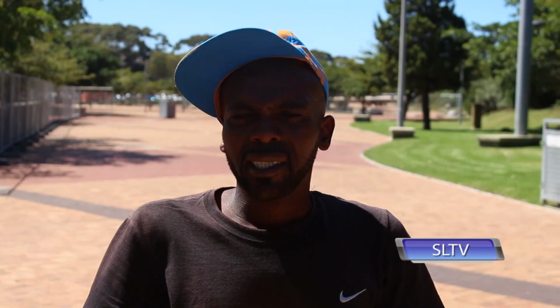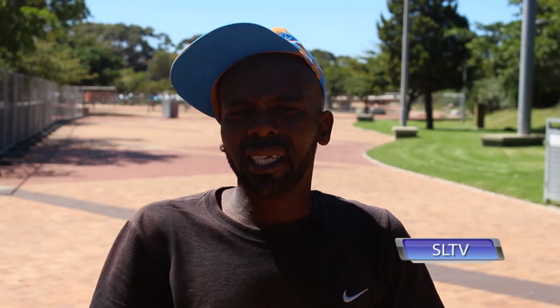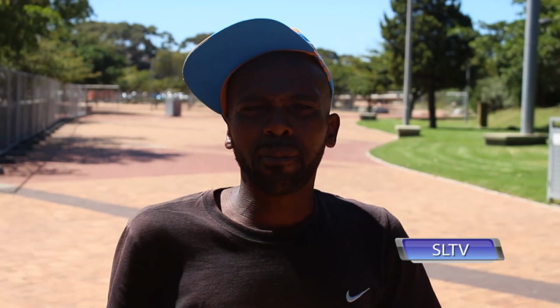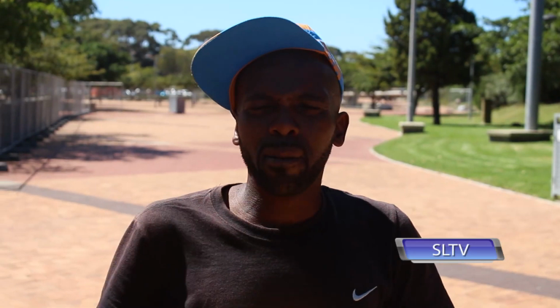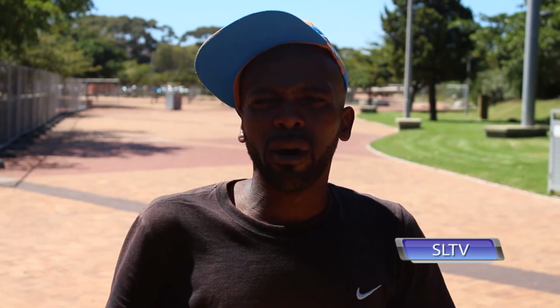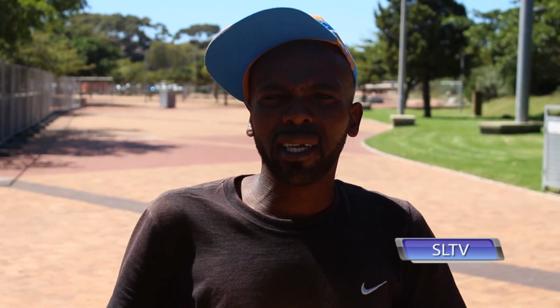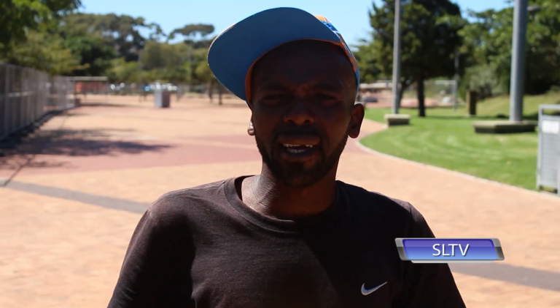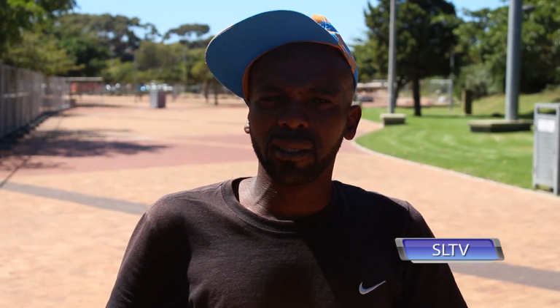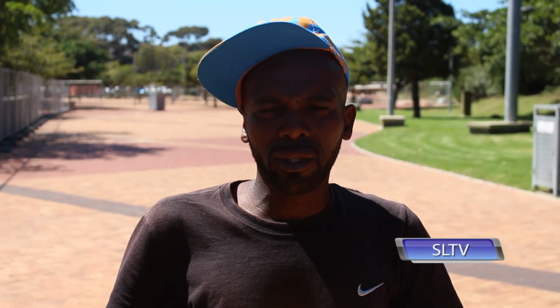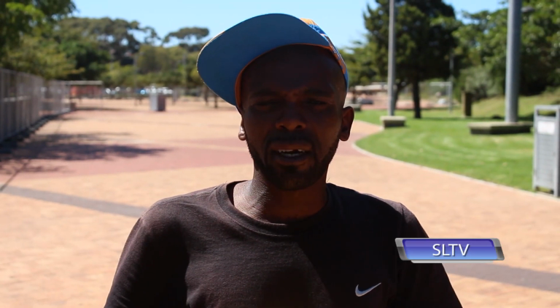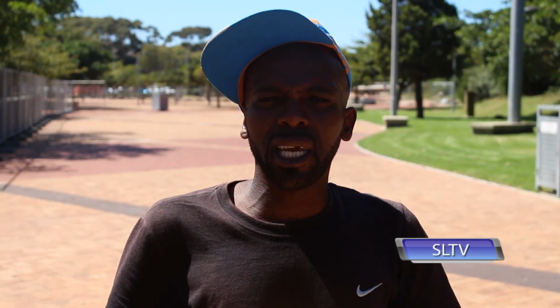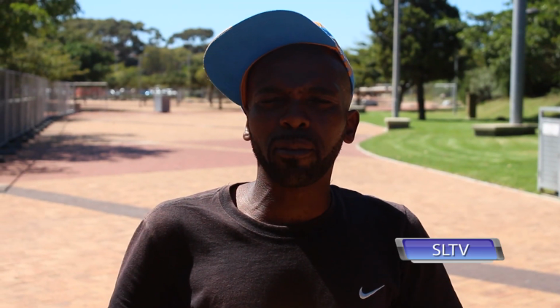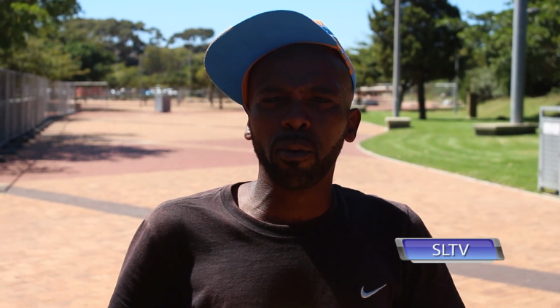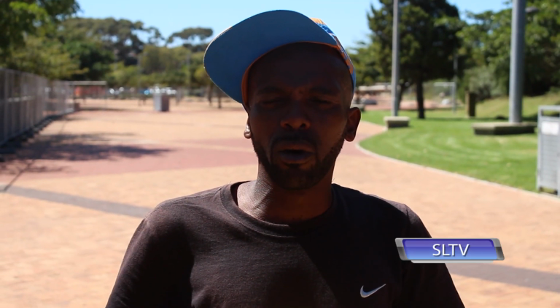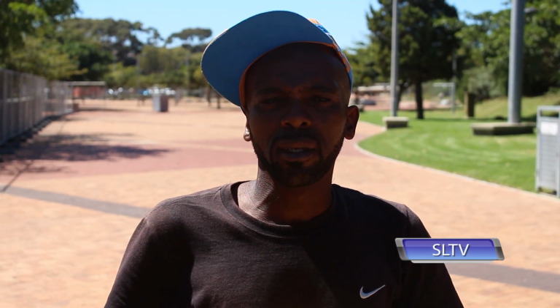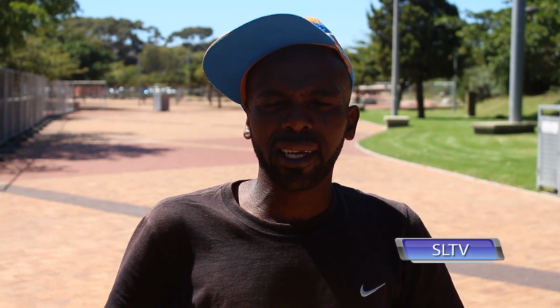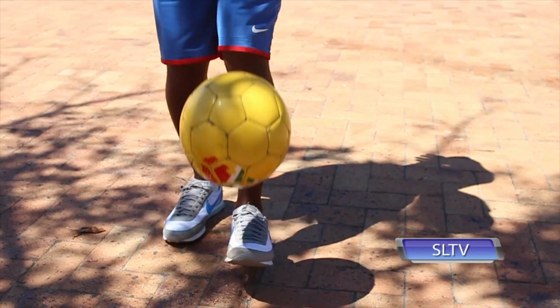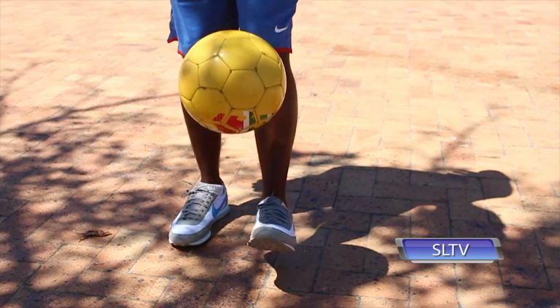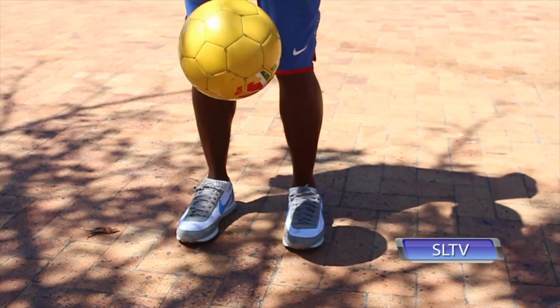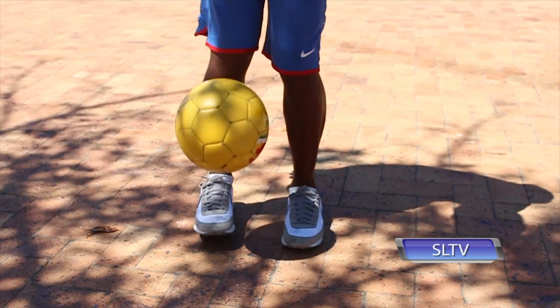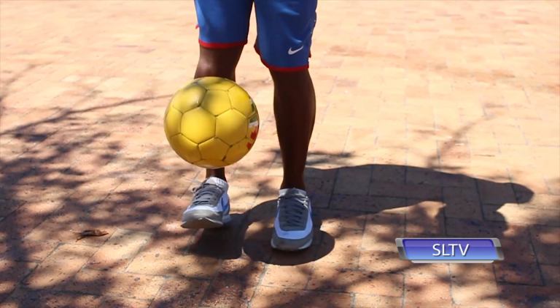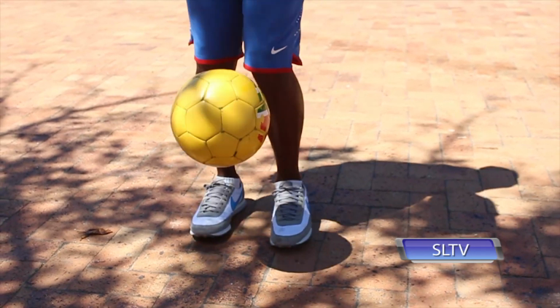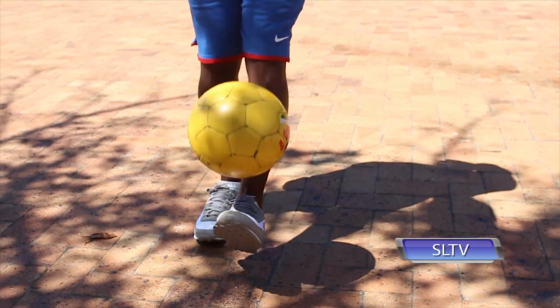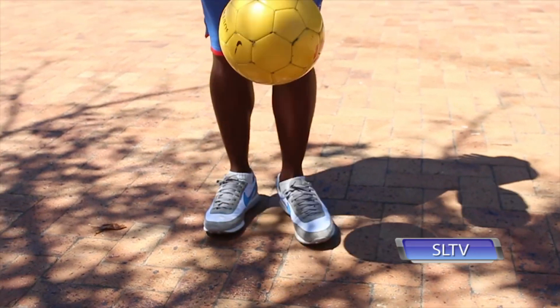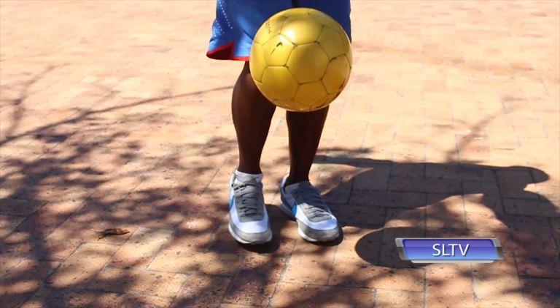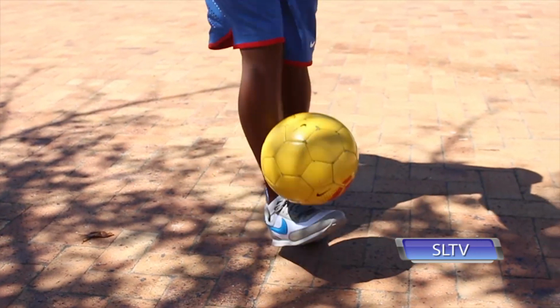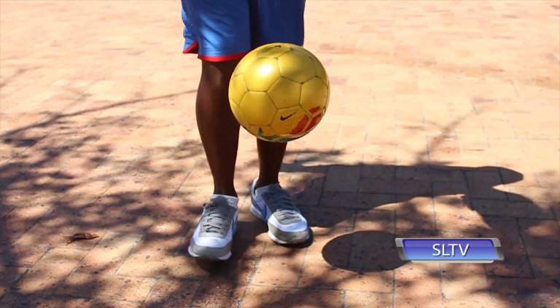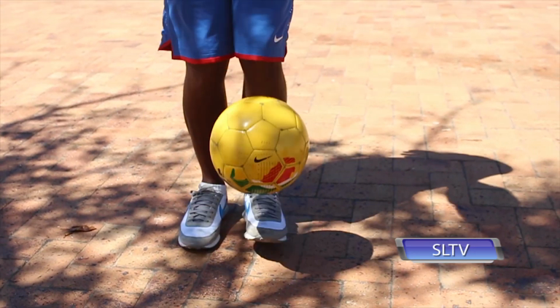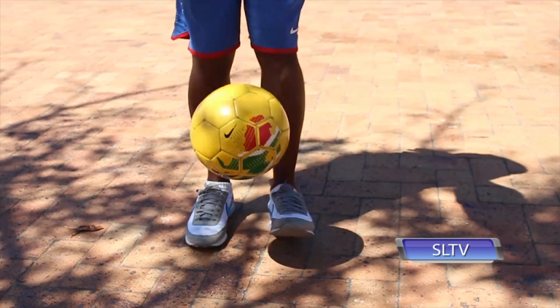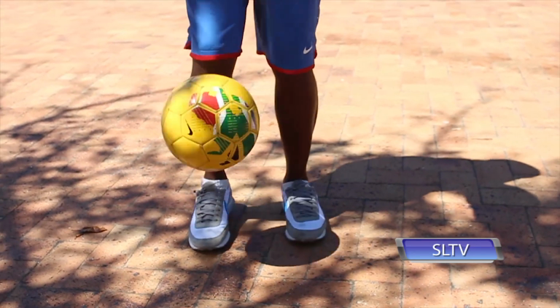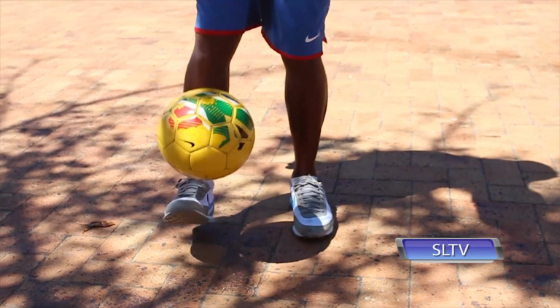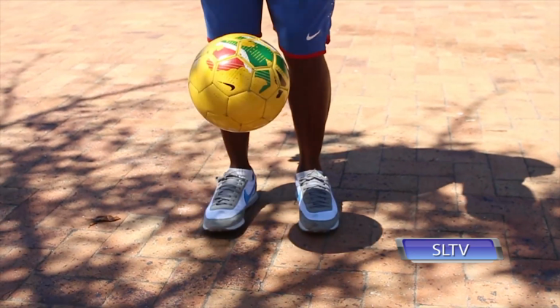Step number one guys, you gotta tap the ball left and right up until you're comfortable with it.